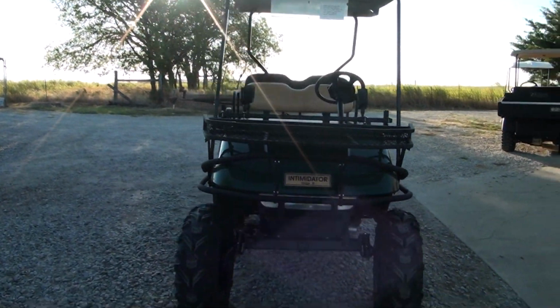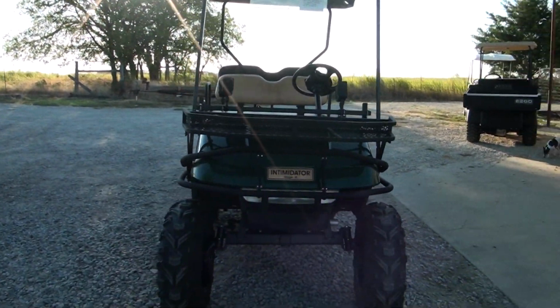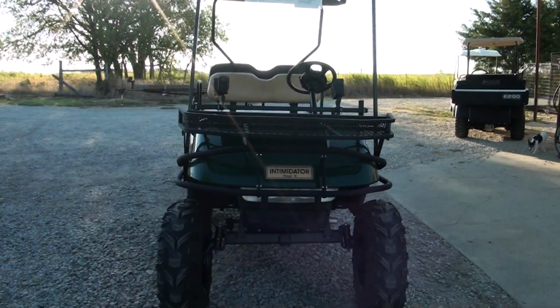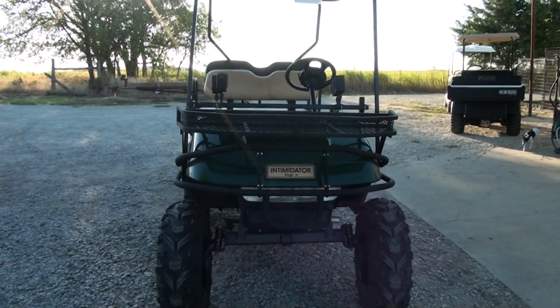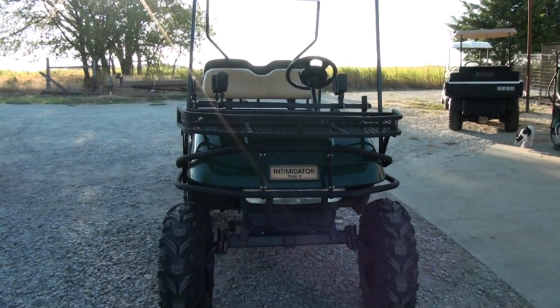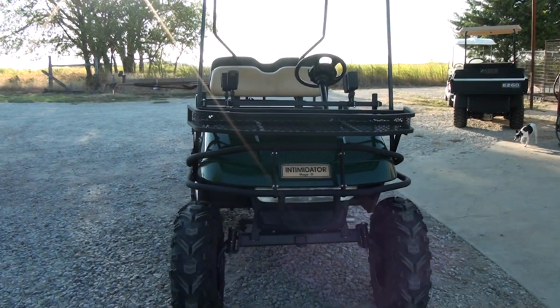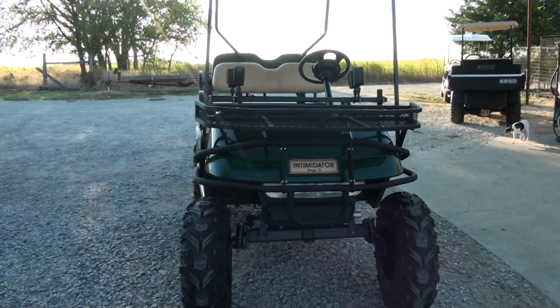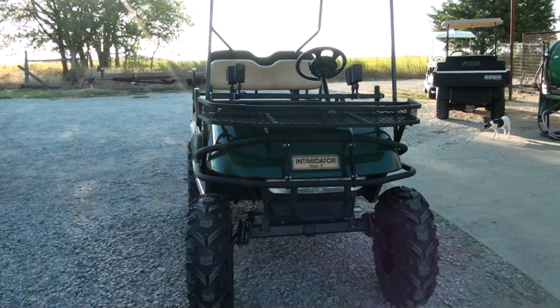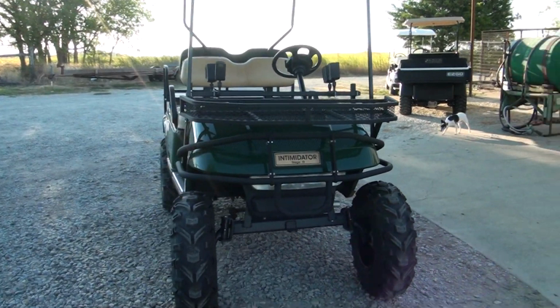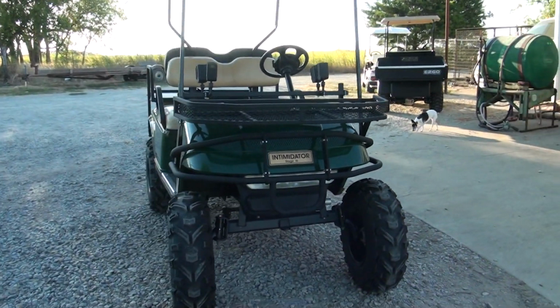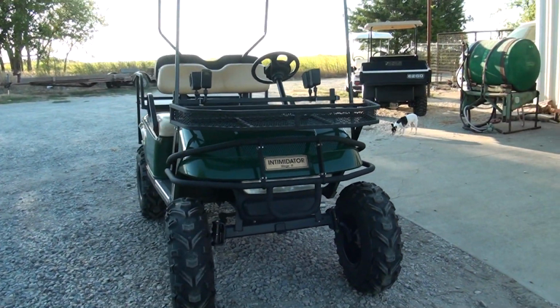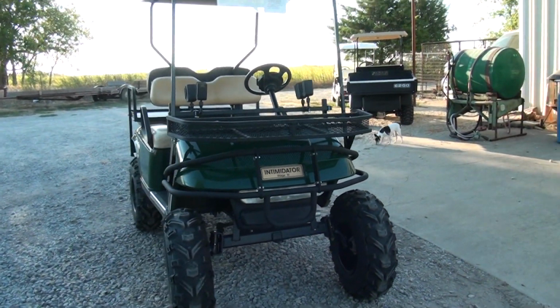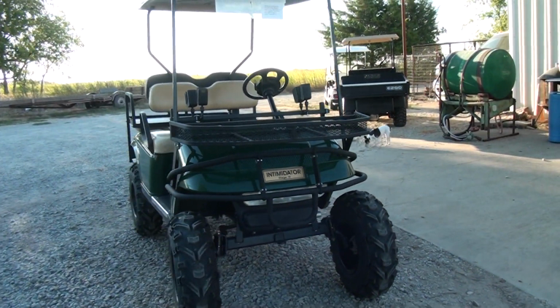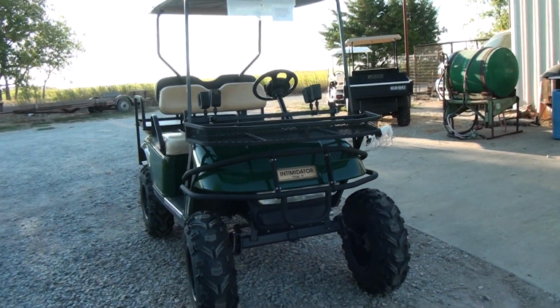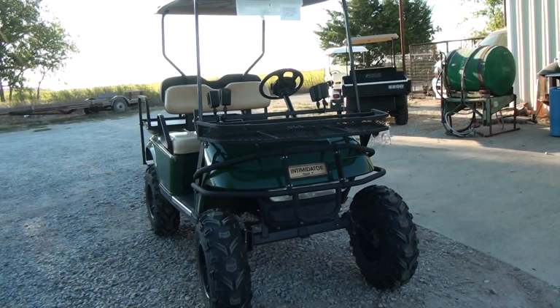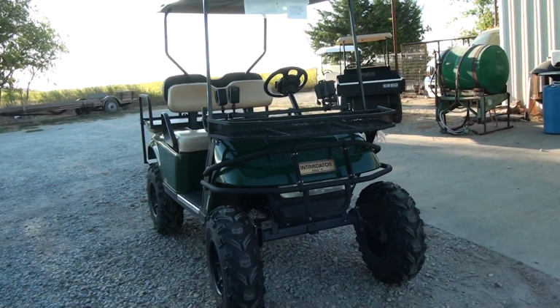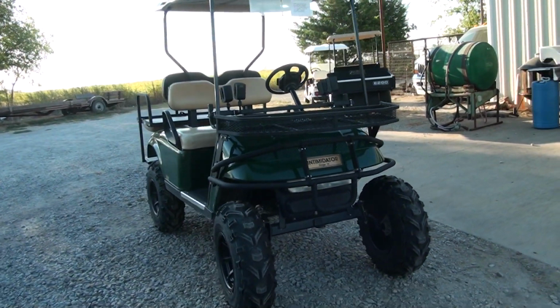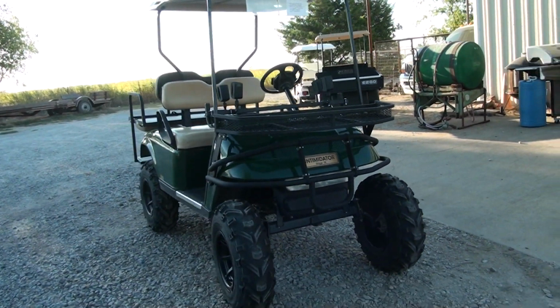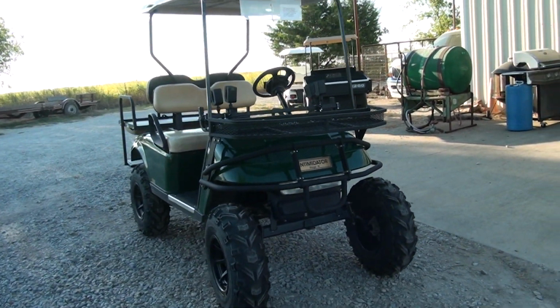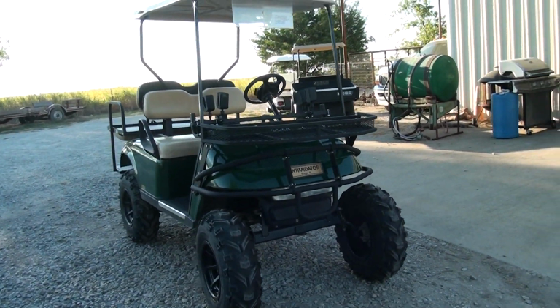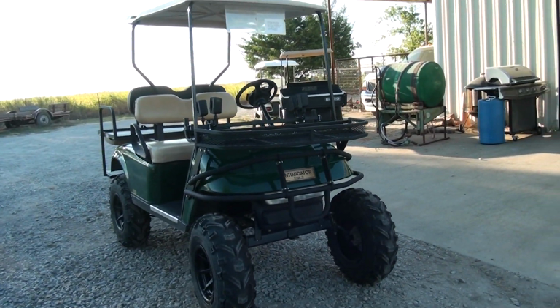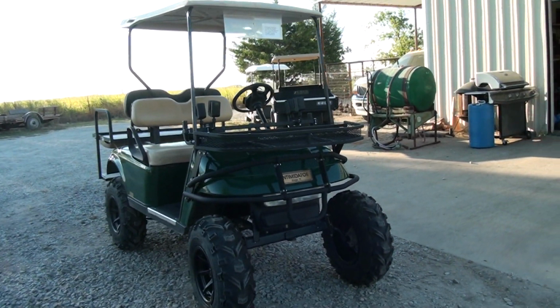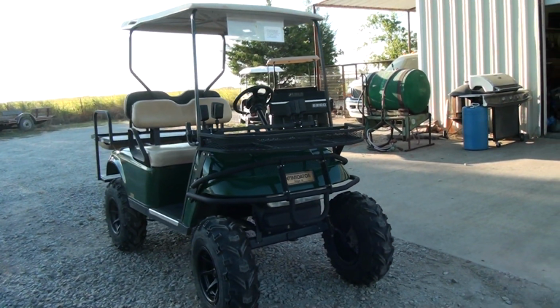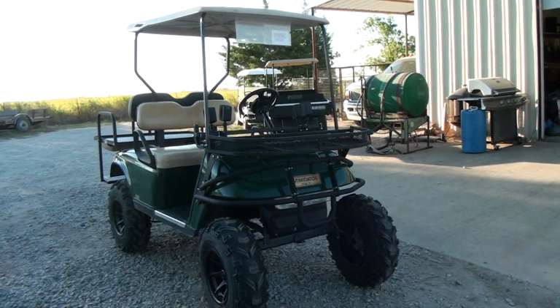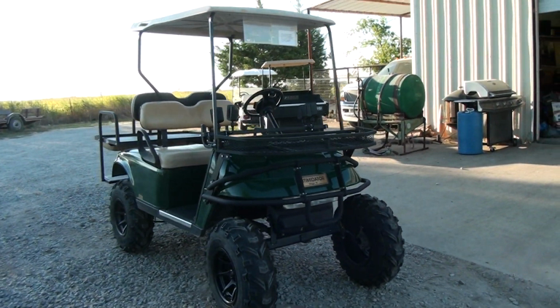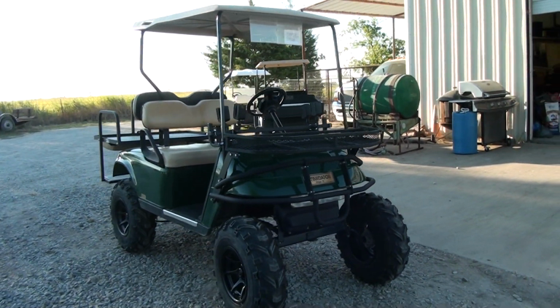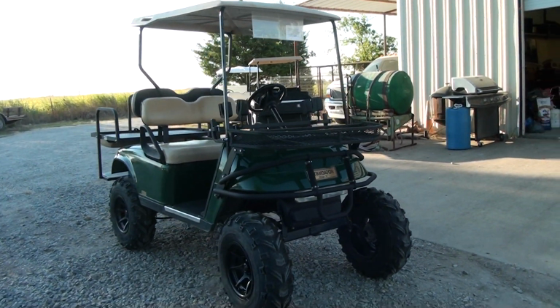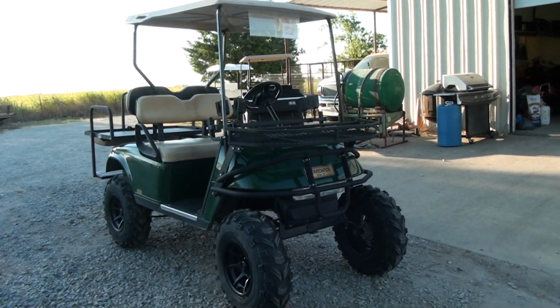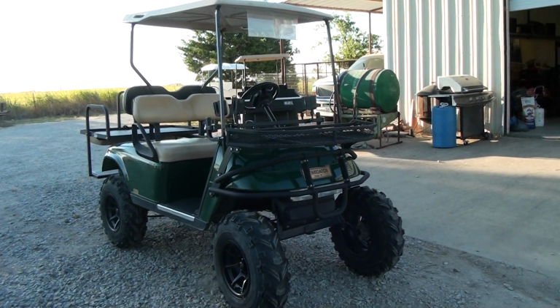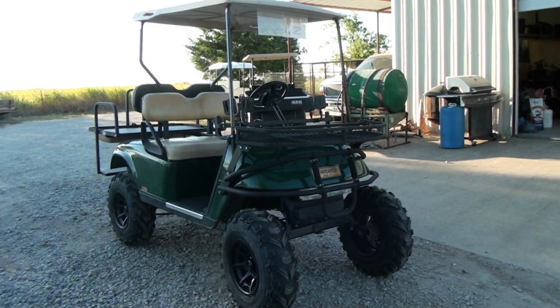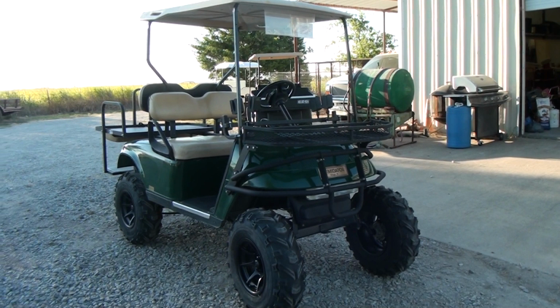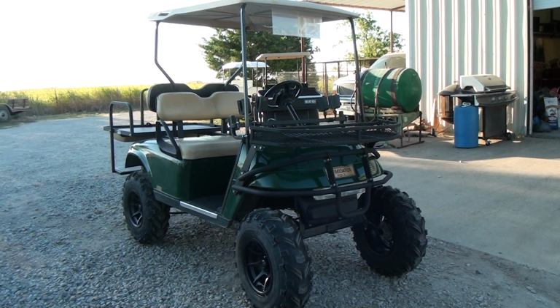This is a late model EasyGo PDS golf cart that we've taken and converted ourselves at Plano Golf Carts in Plano, Texas.